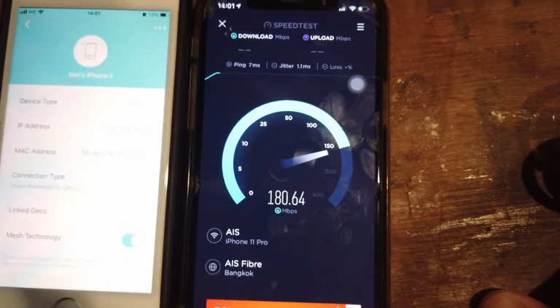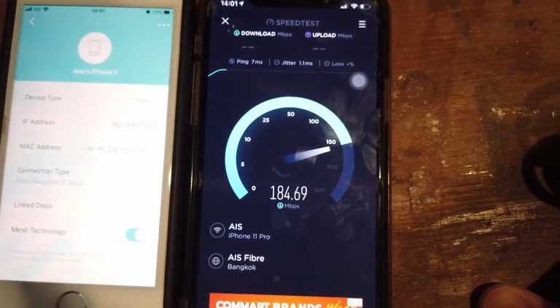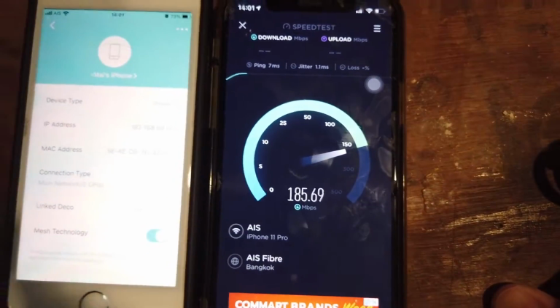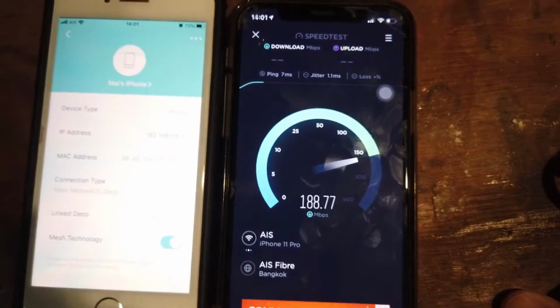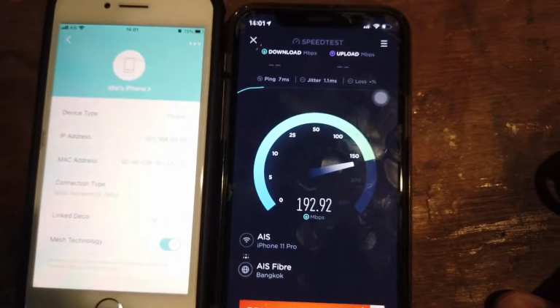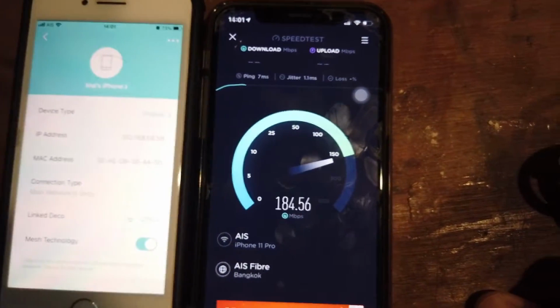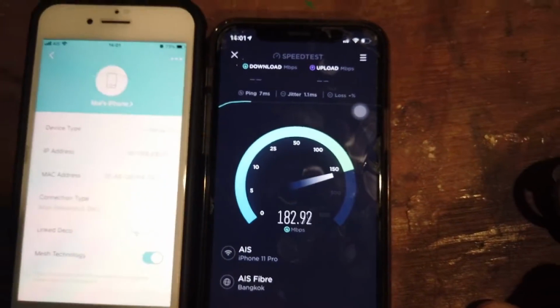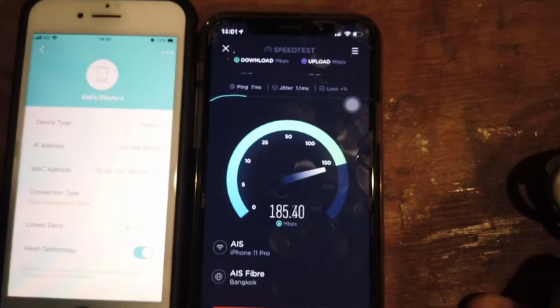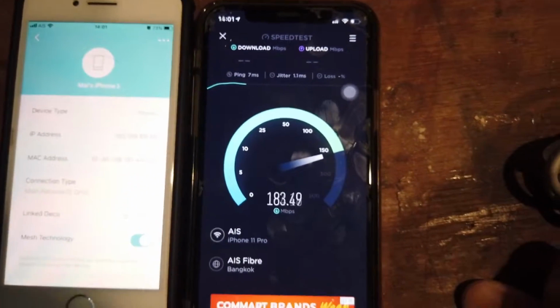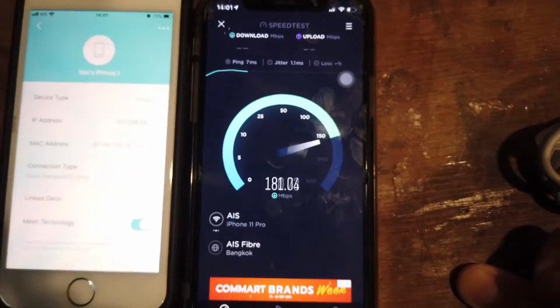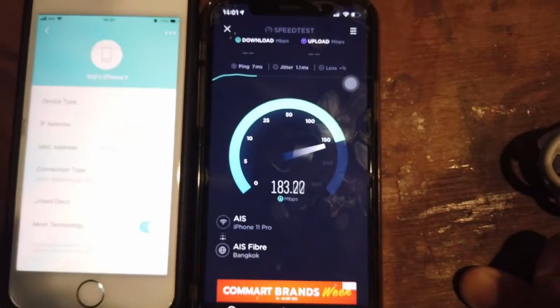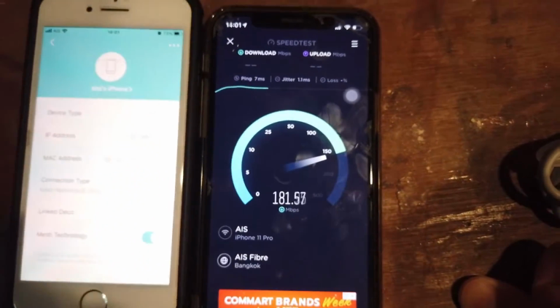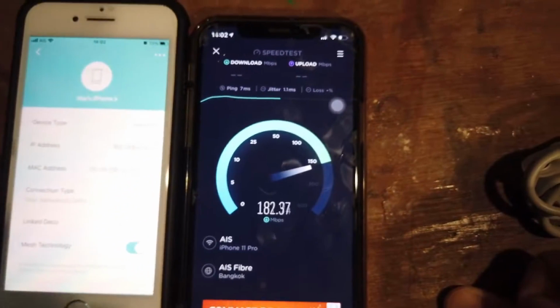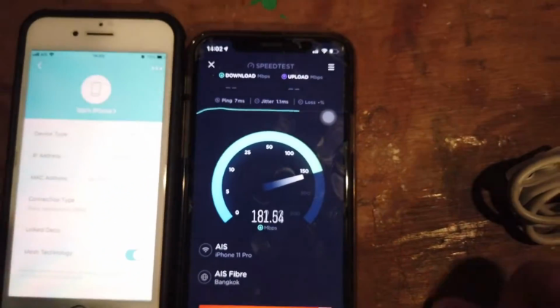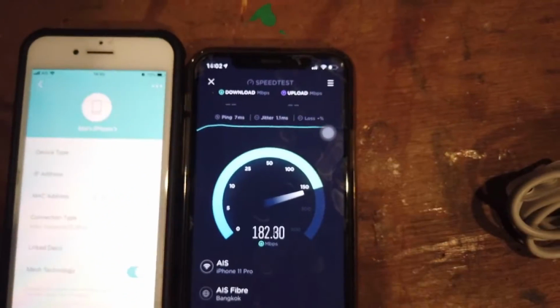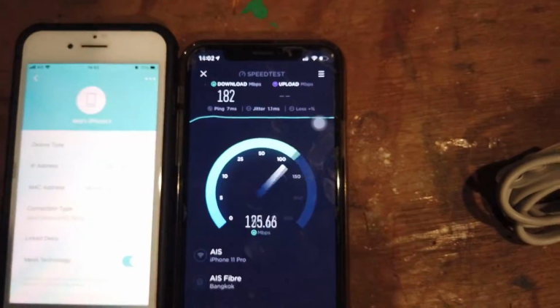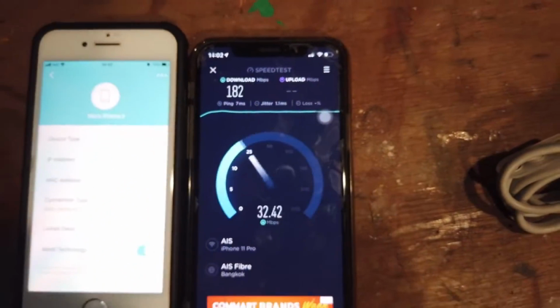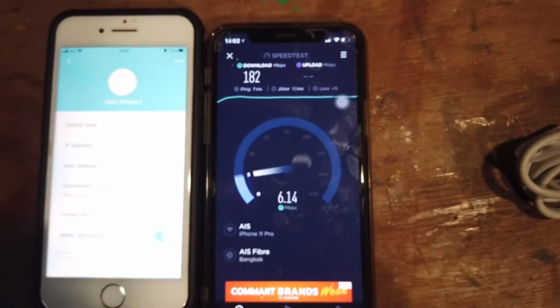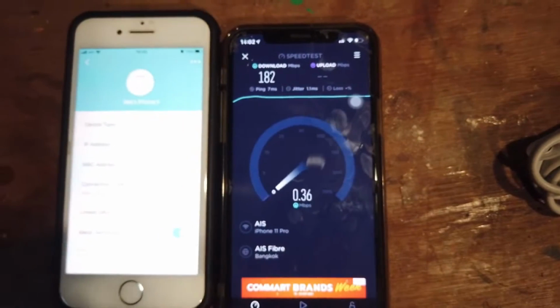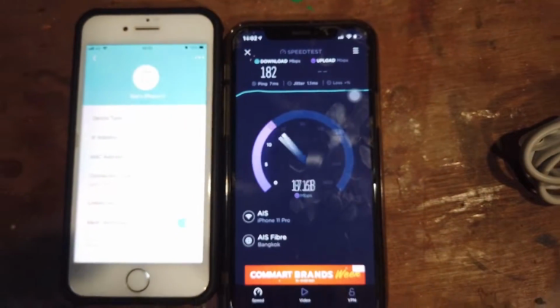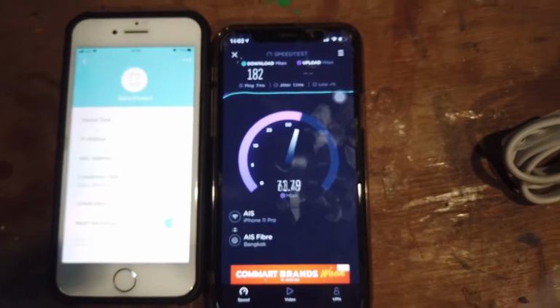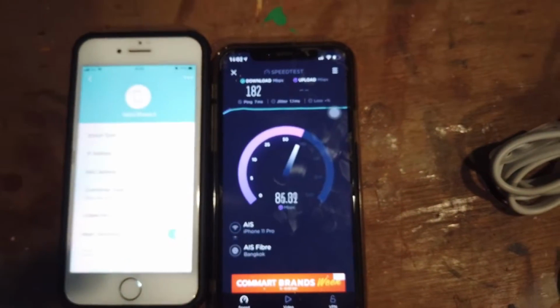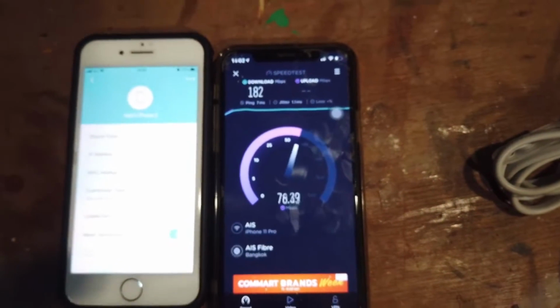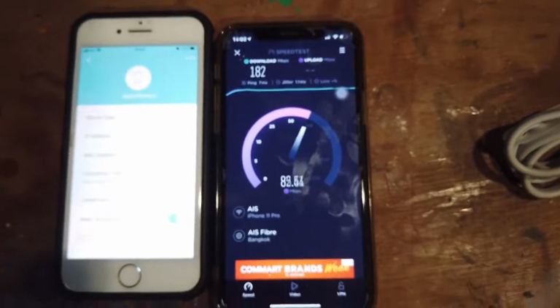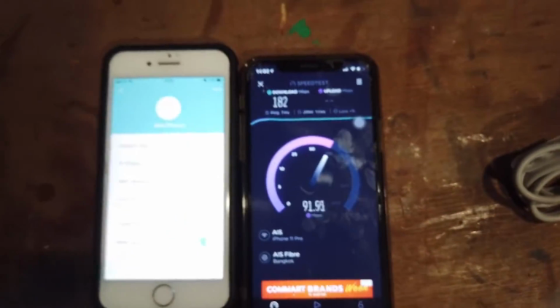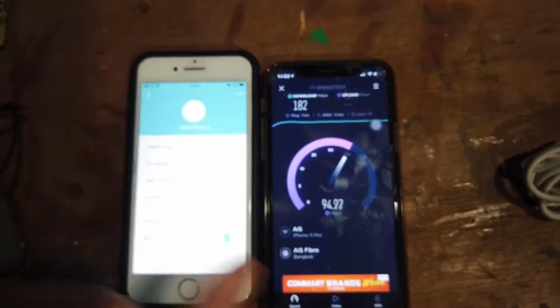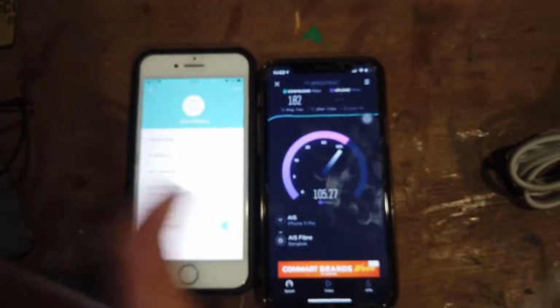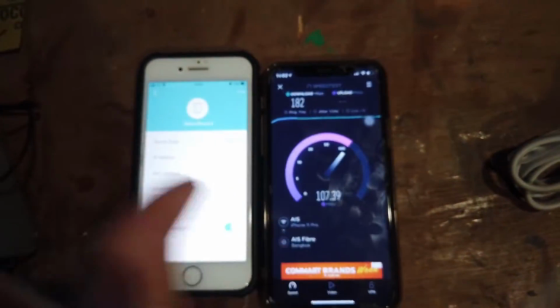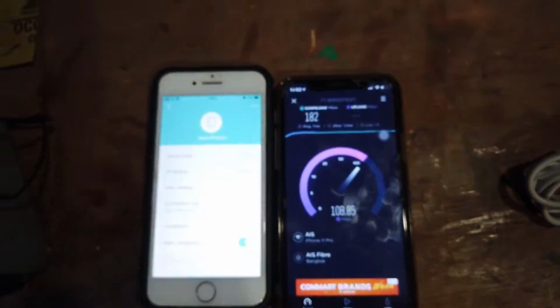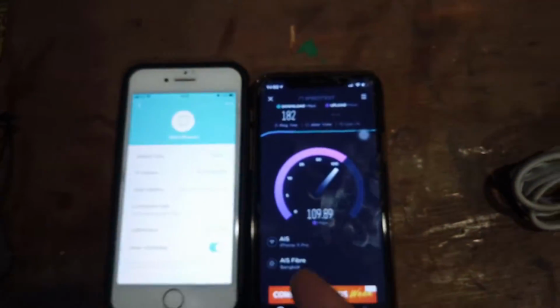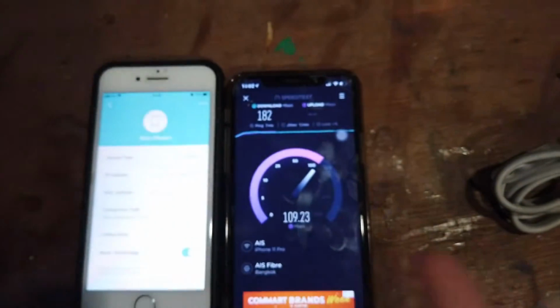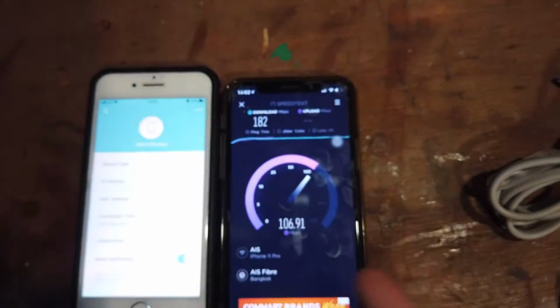Here we're in the workshop and it's also pretty much the same results — almost touching 200.